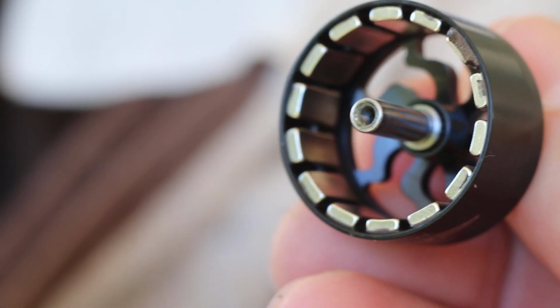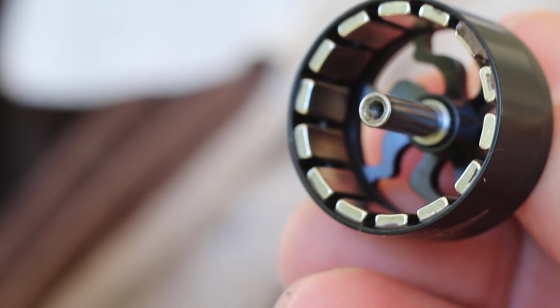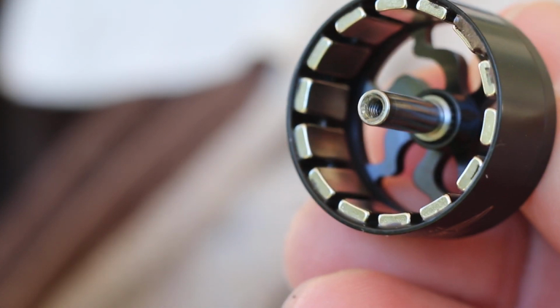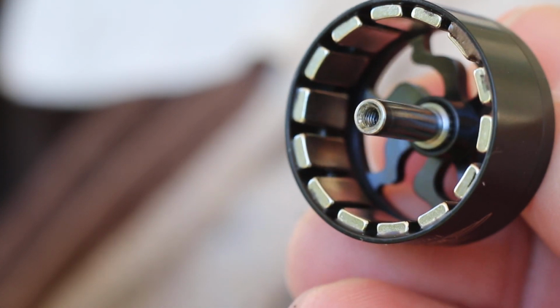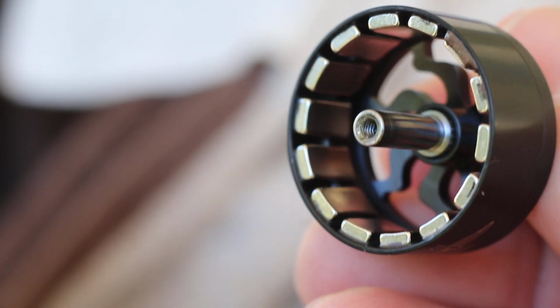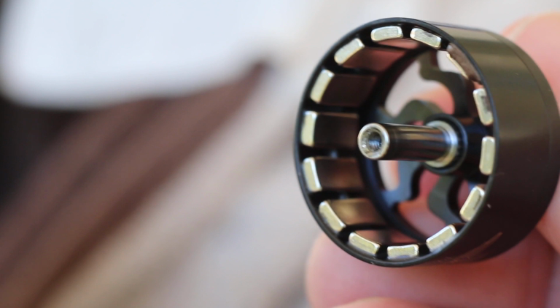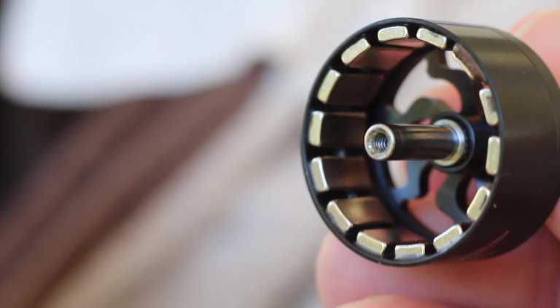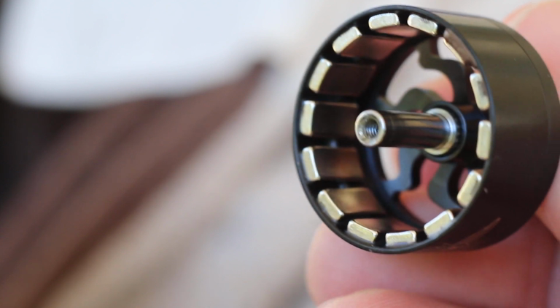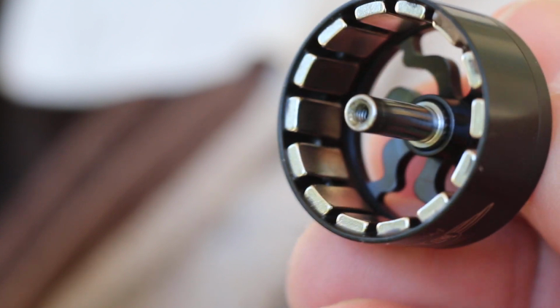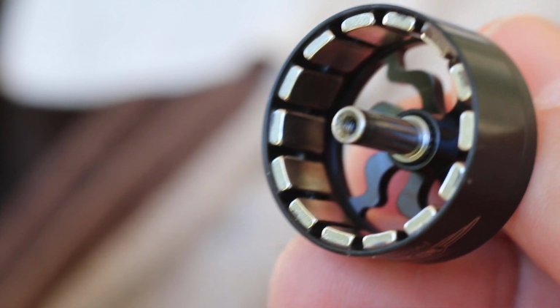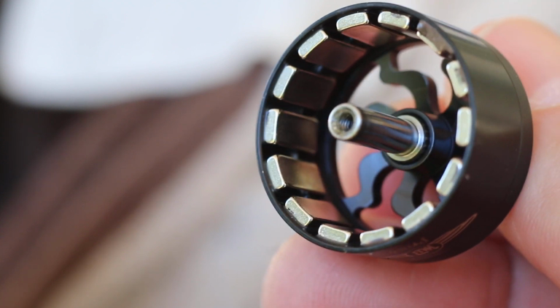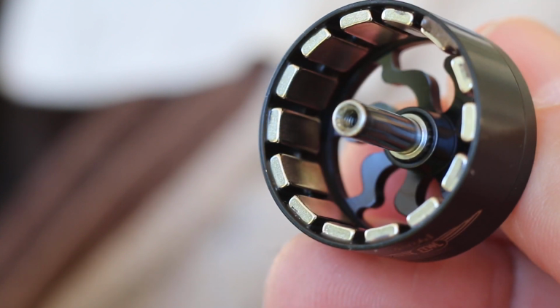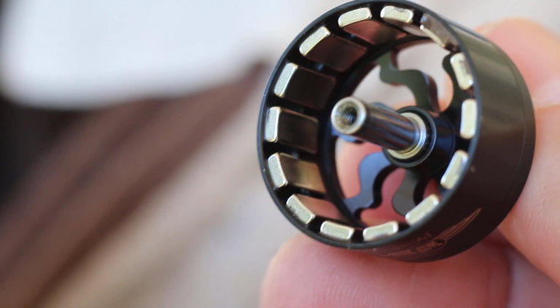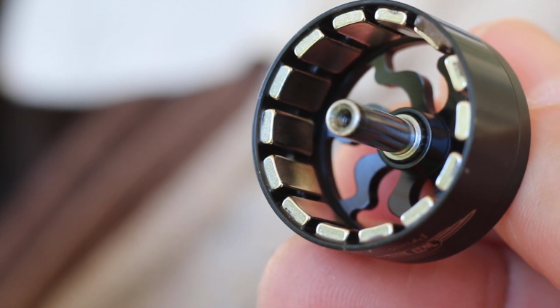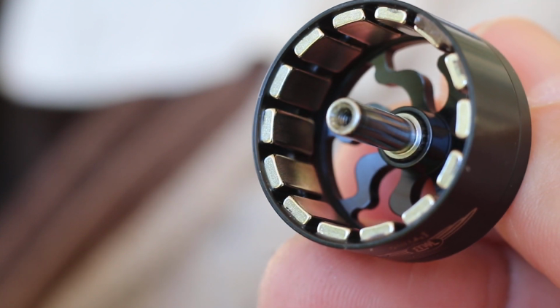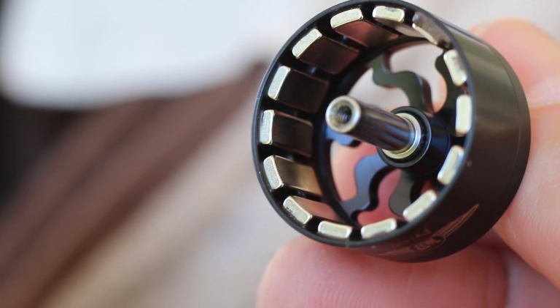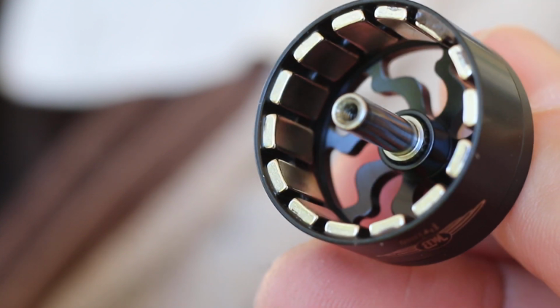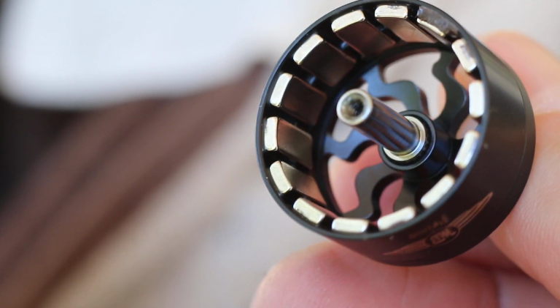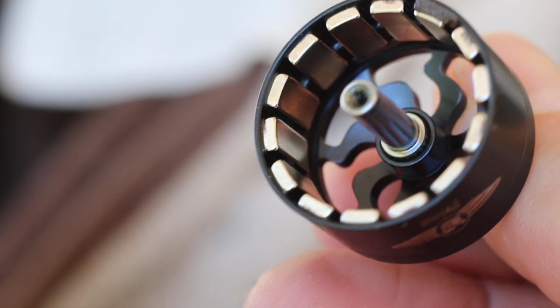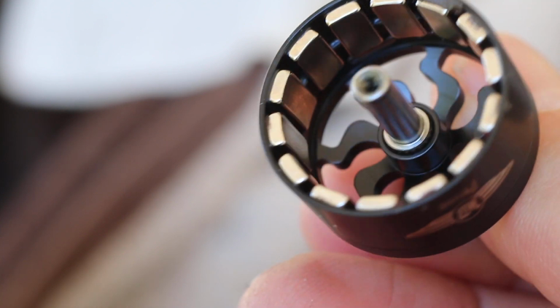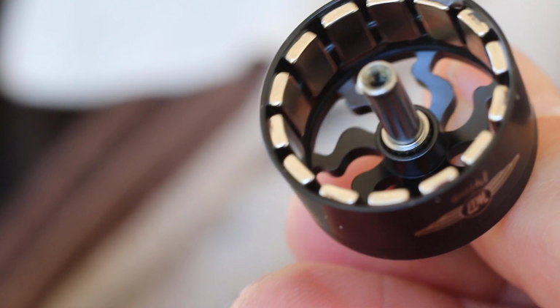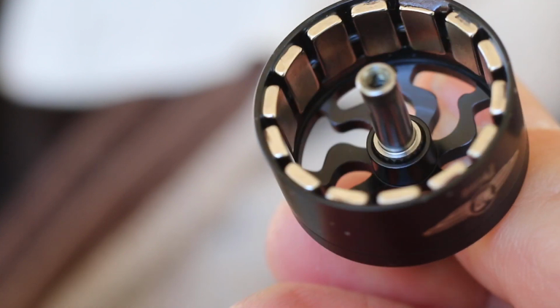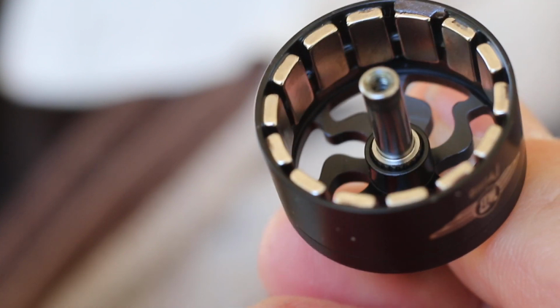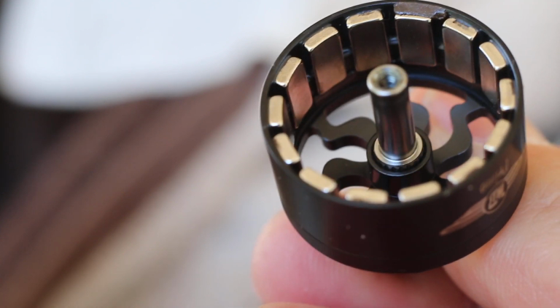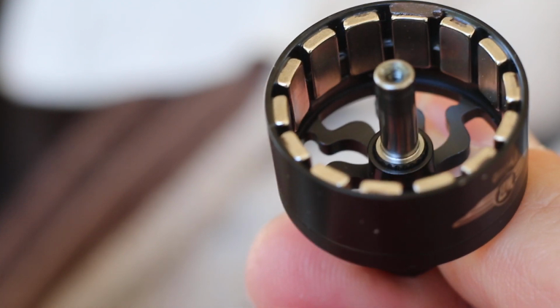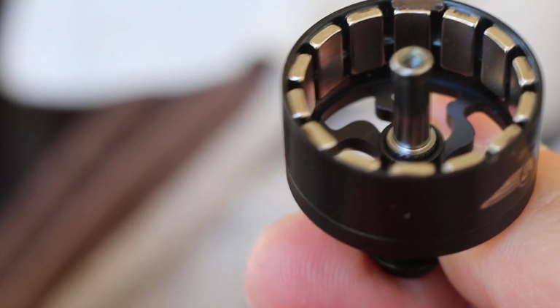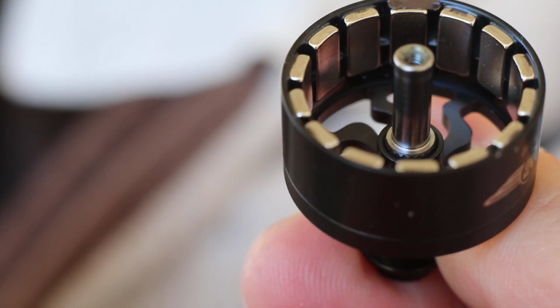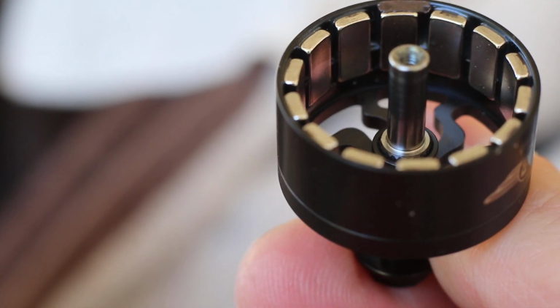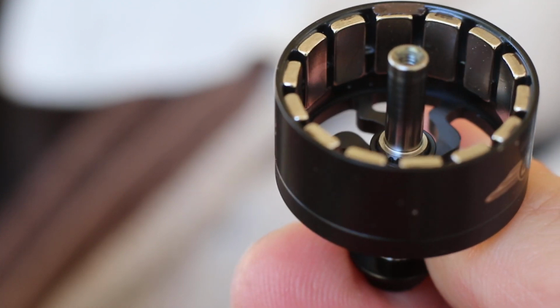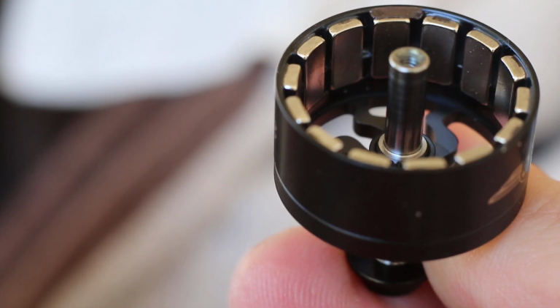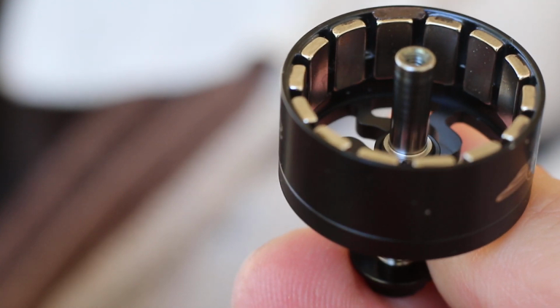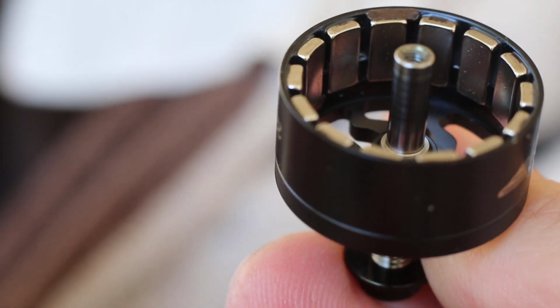Look at all those — look at the magnets on it. They're huge!